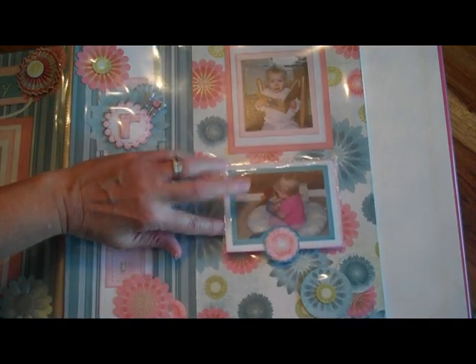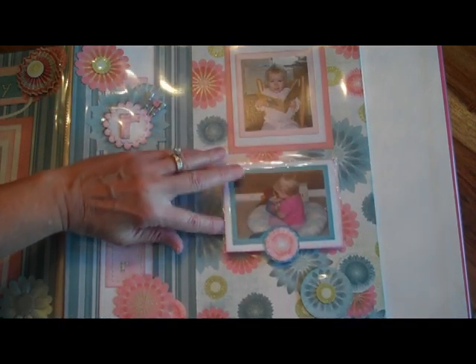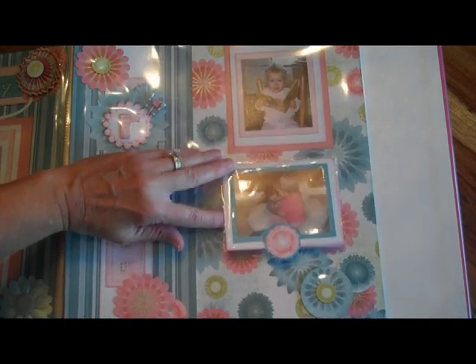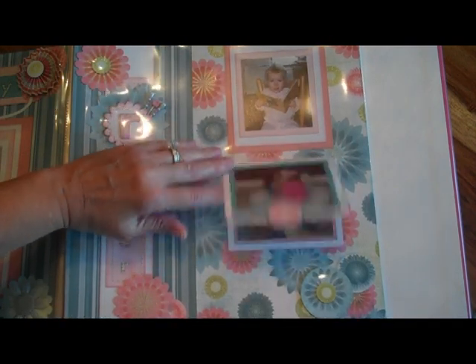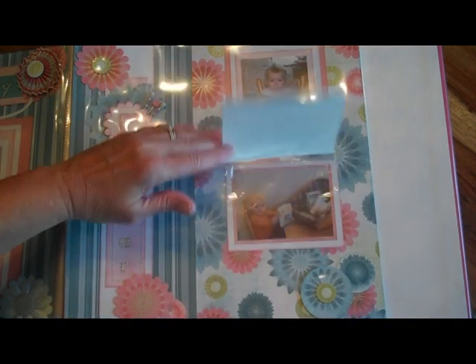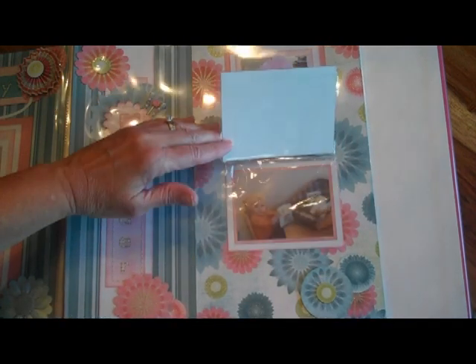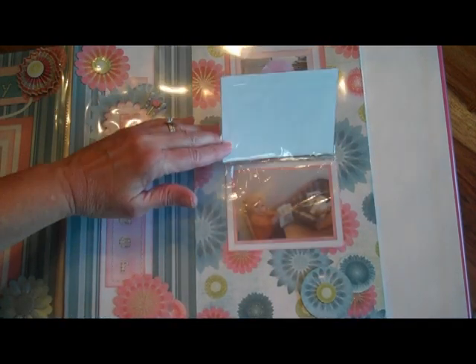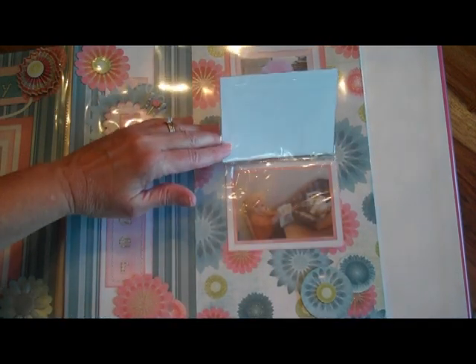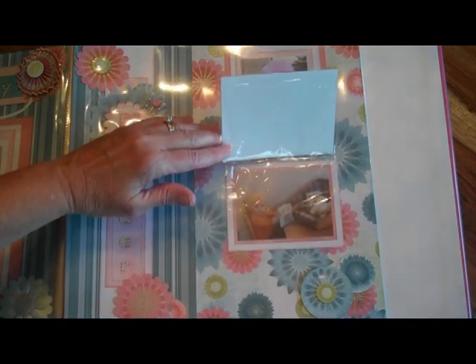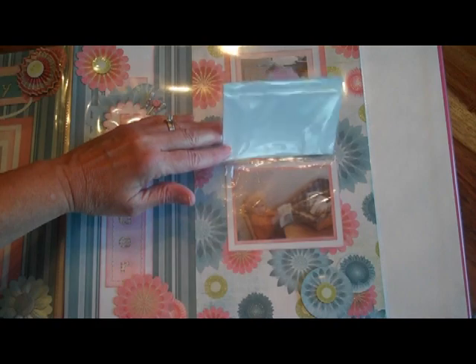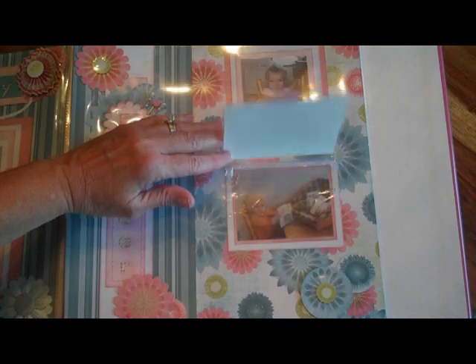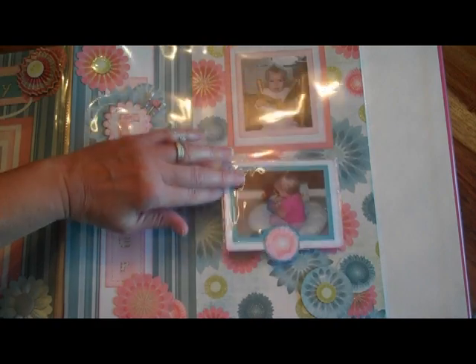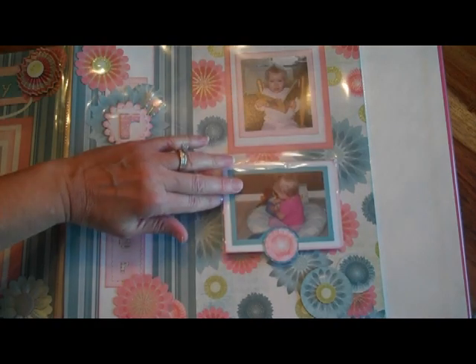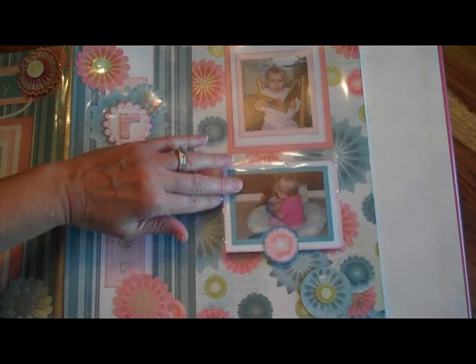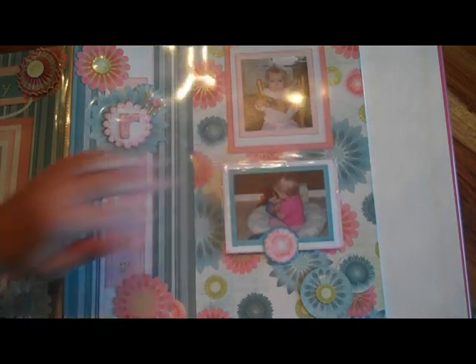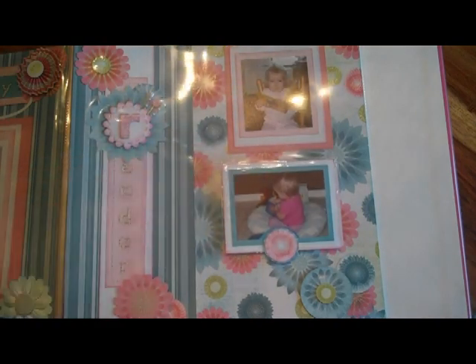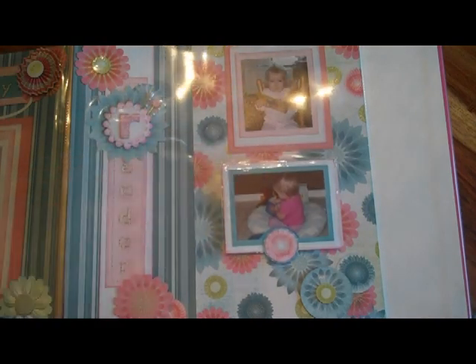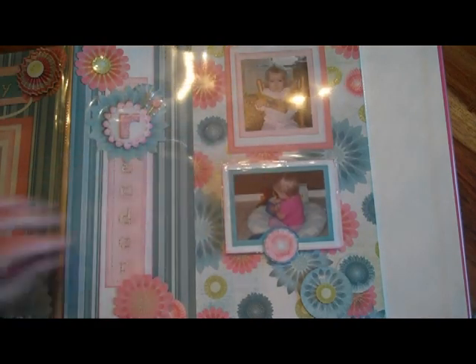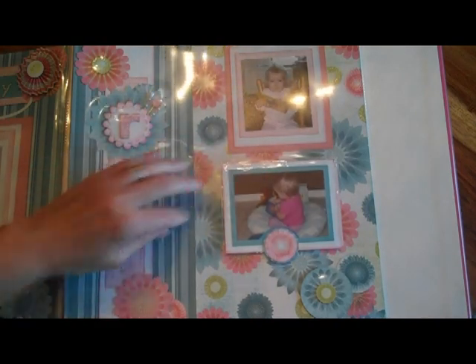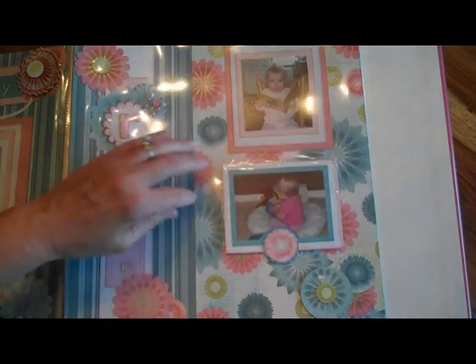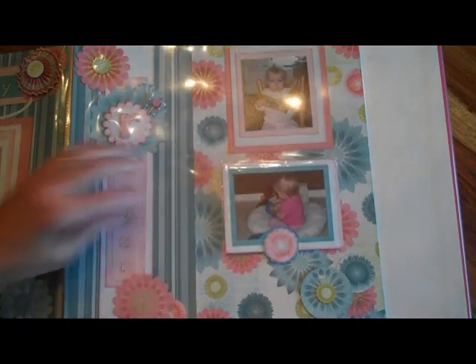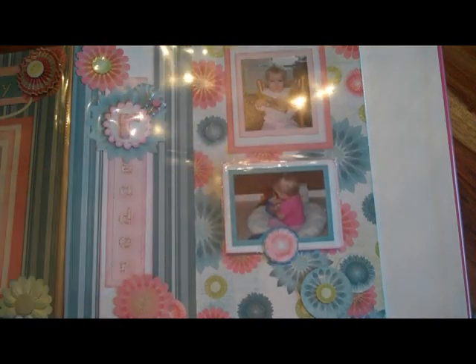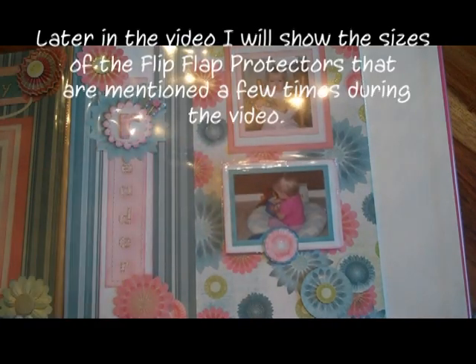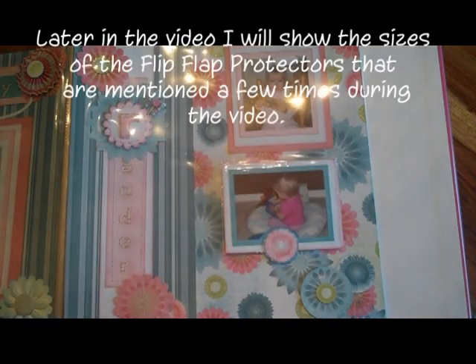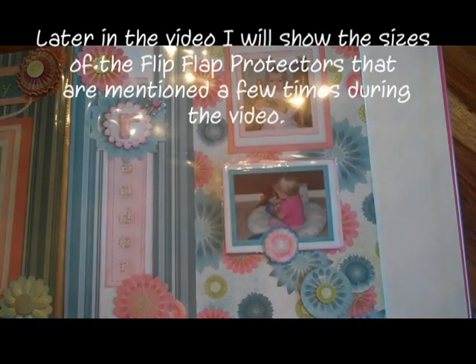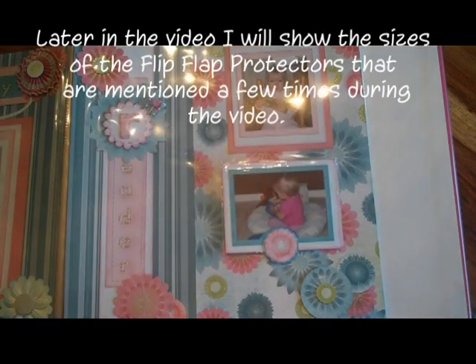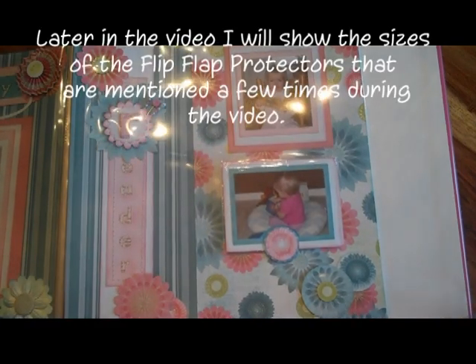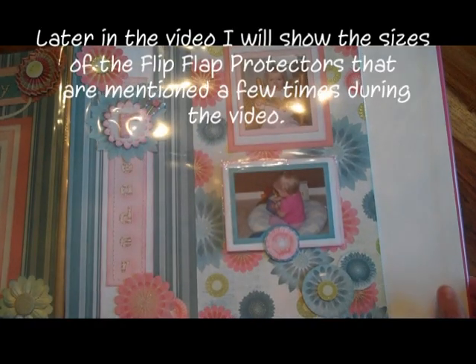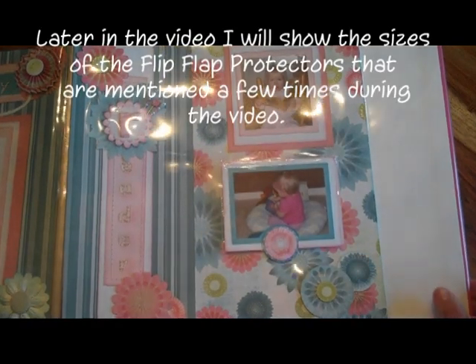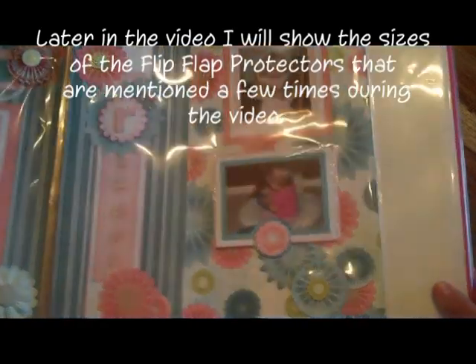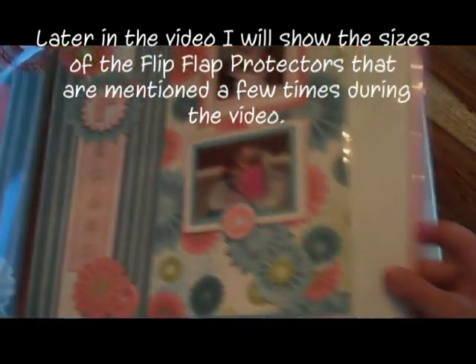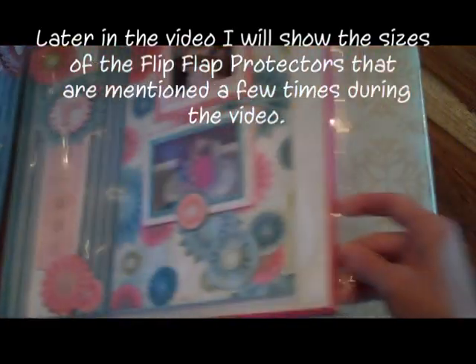This picture under here is blurry, but I still wanted to include it, so I put it under a flip-flap.